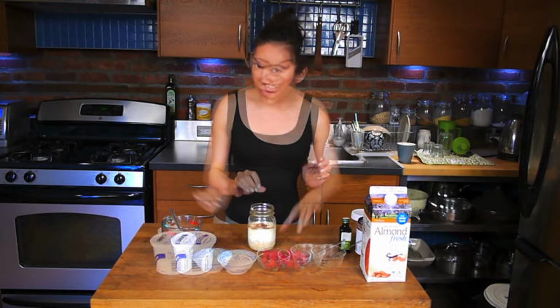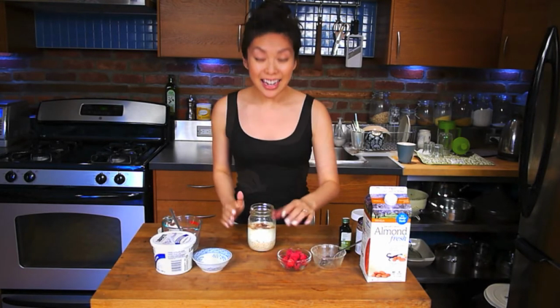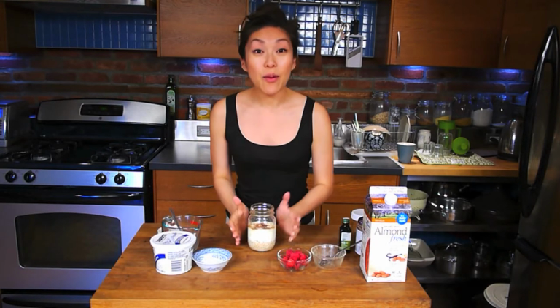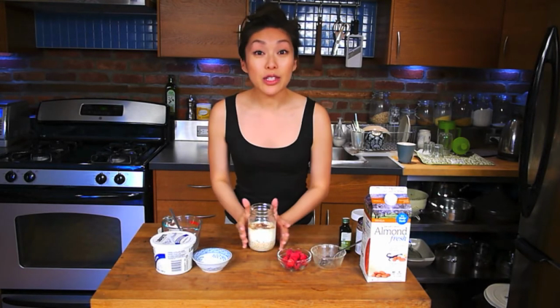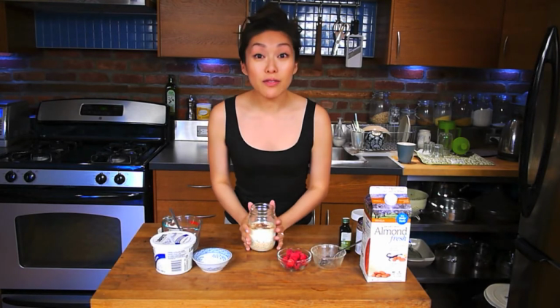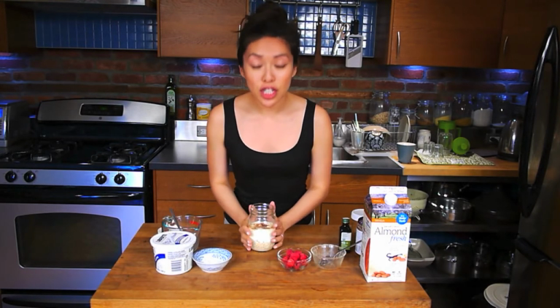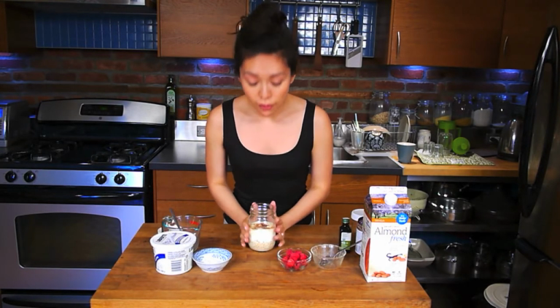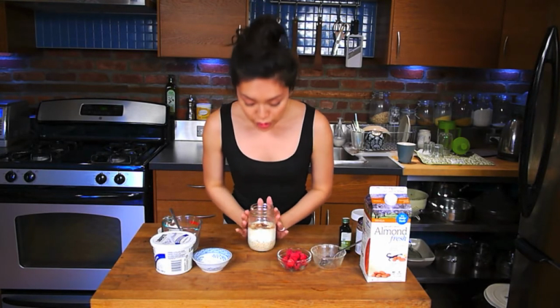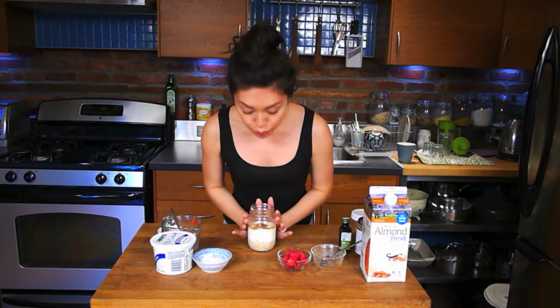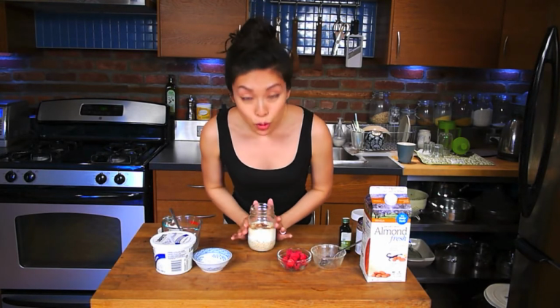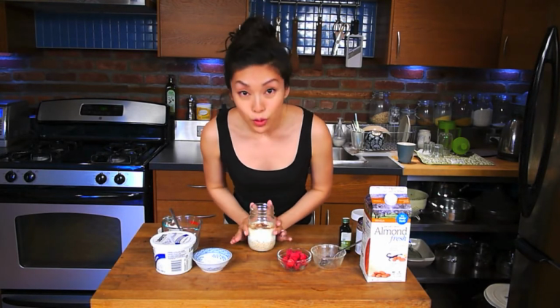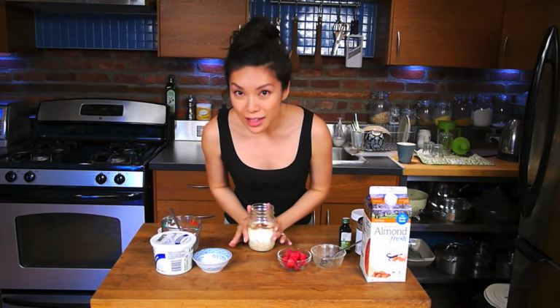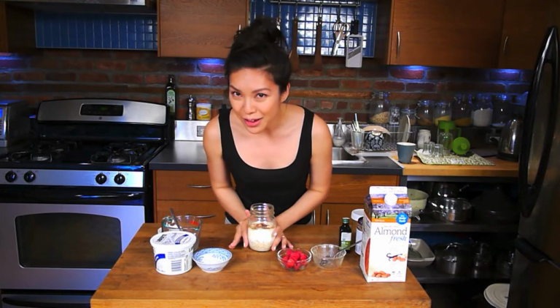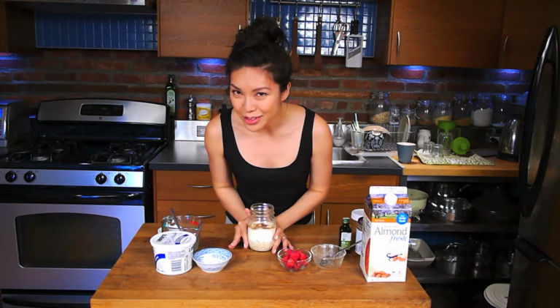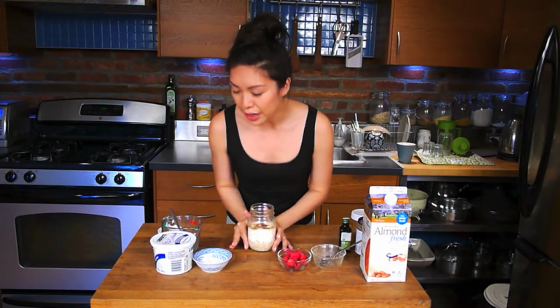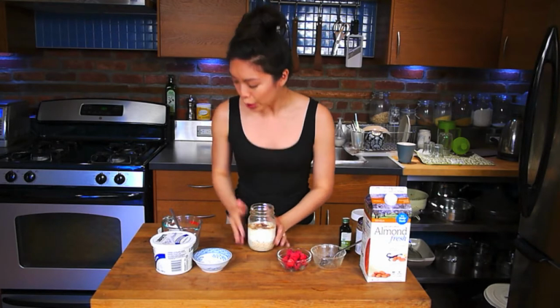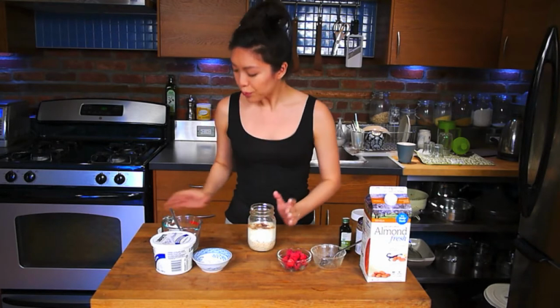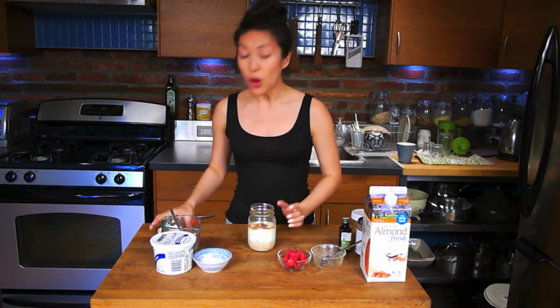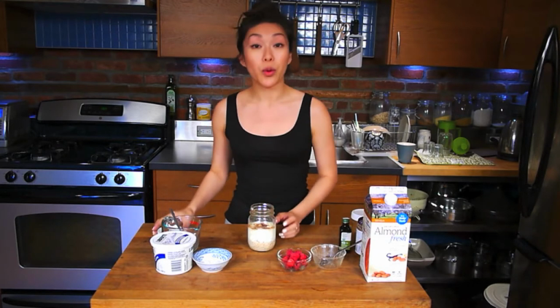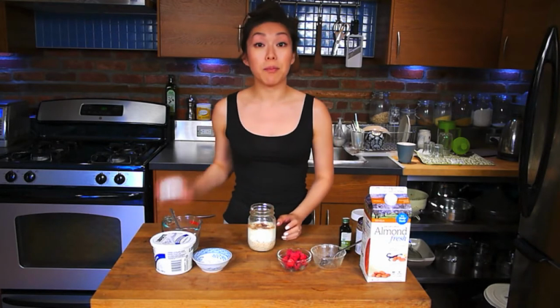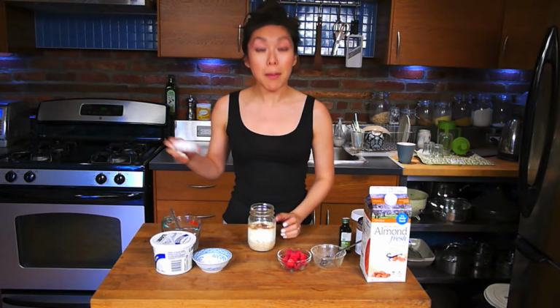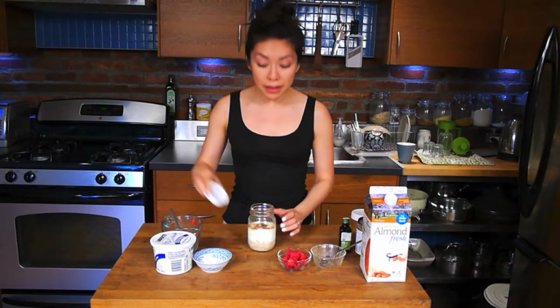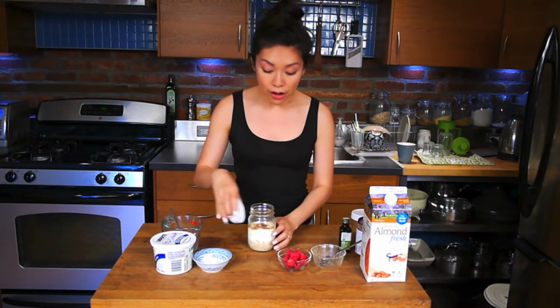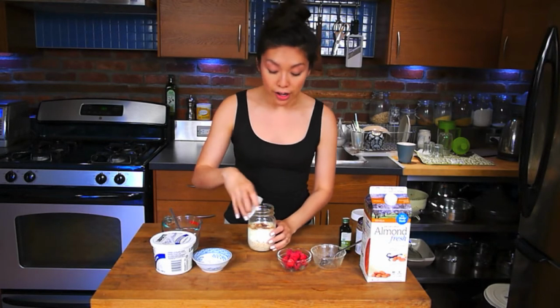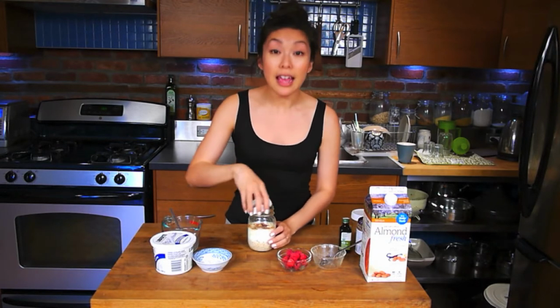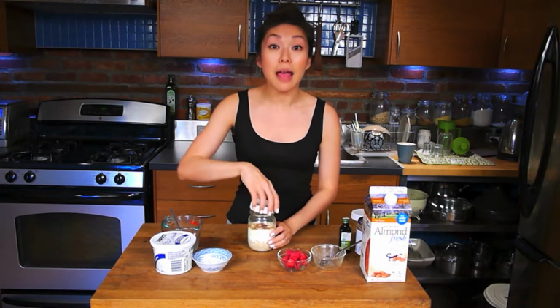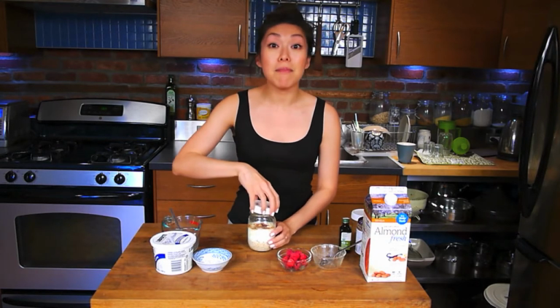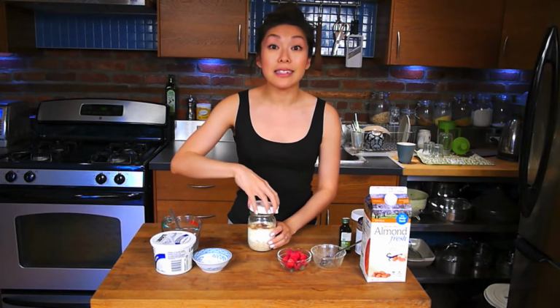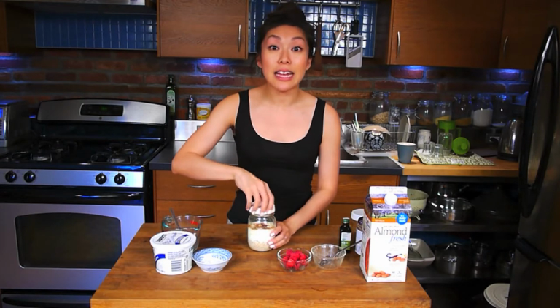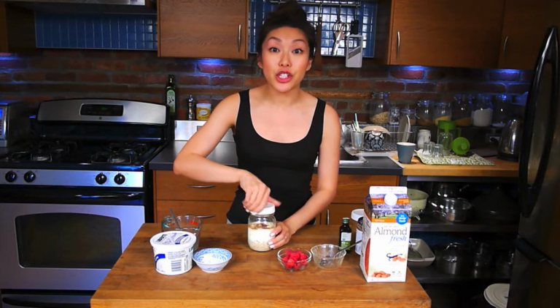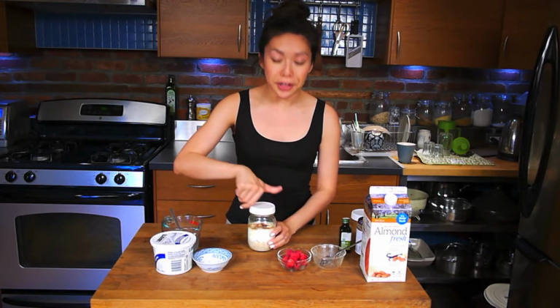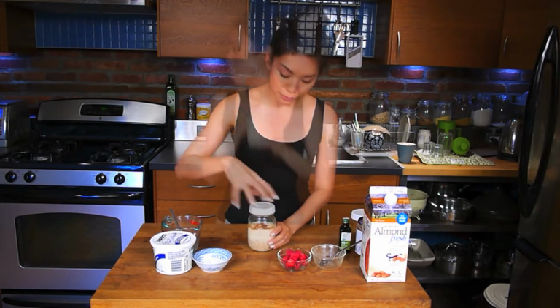Now, once you've achieved all these beautiful layers in here, we're going to pop a lid on and mess that shit up.